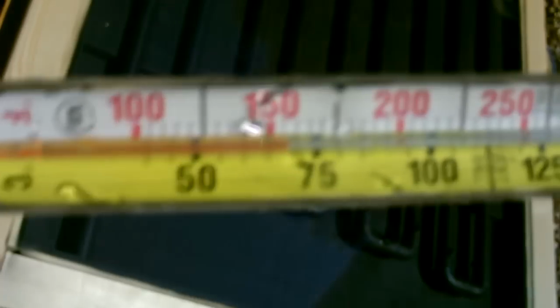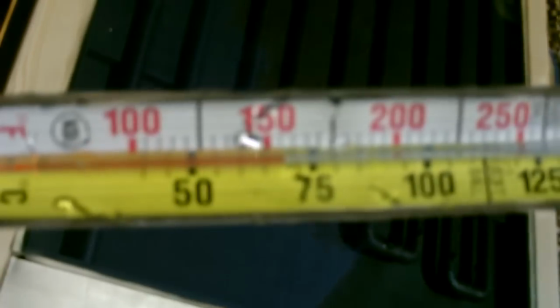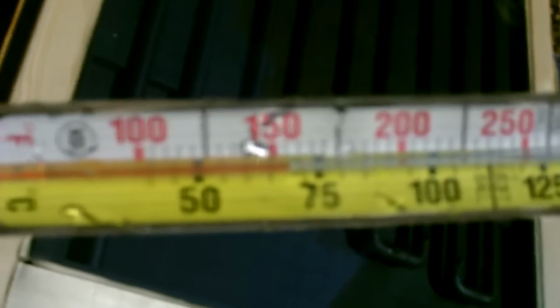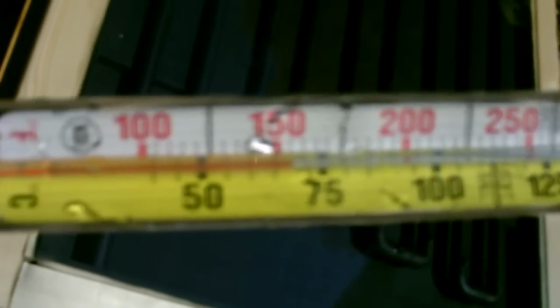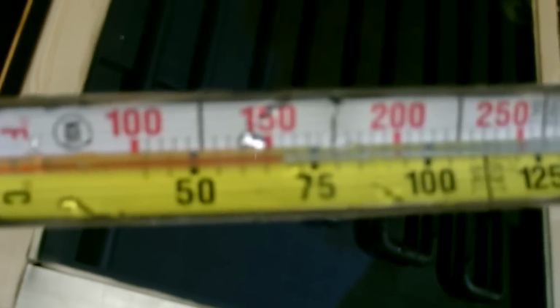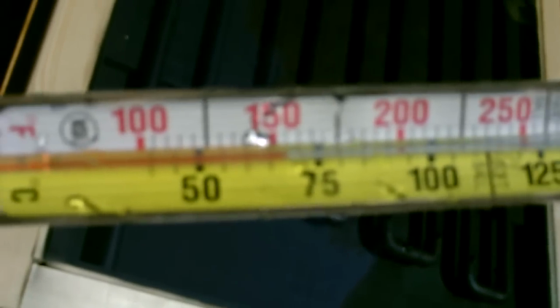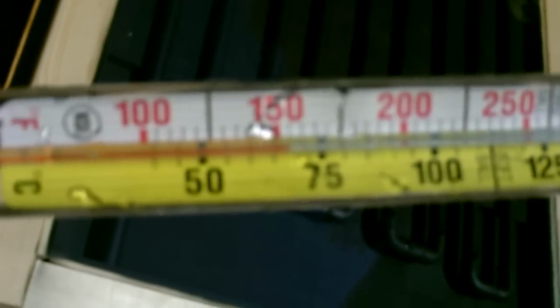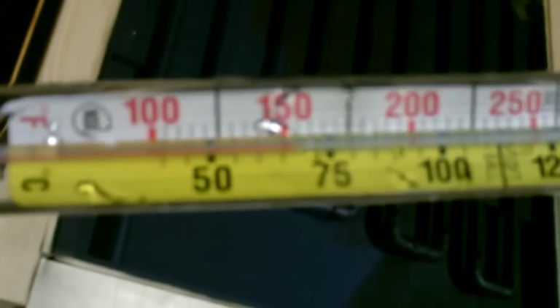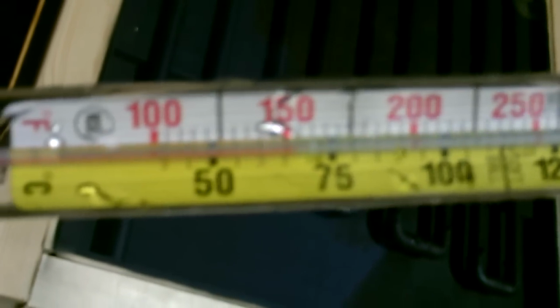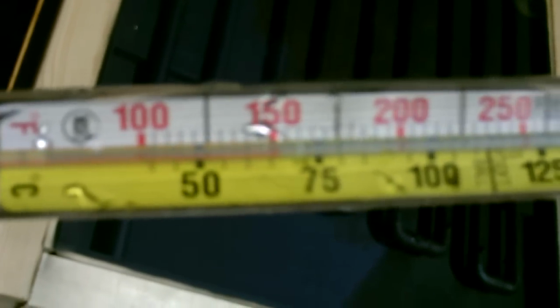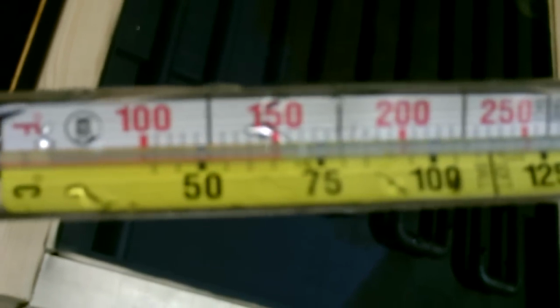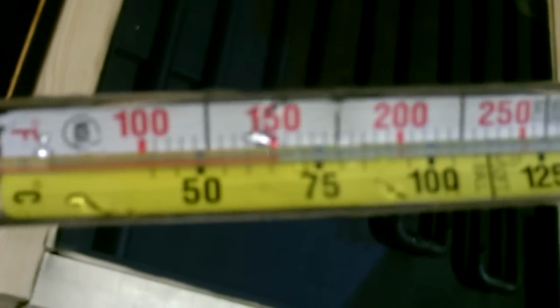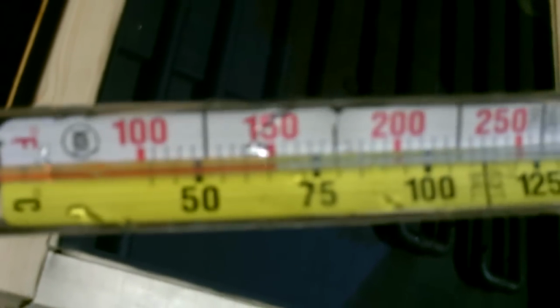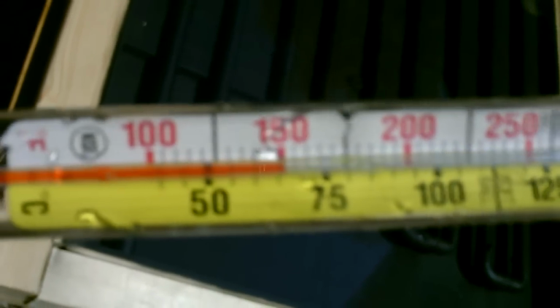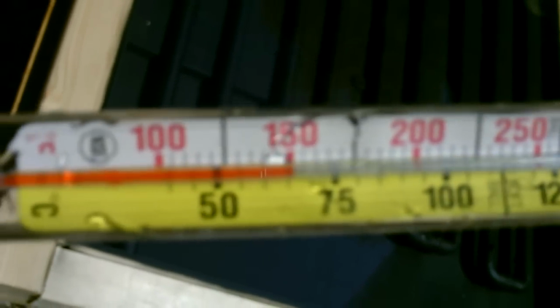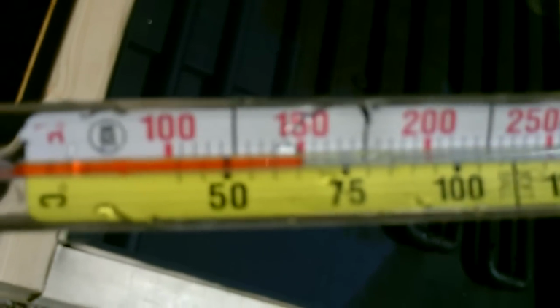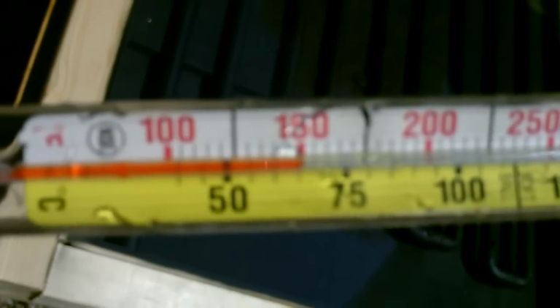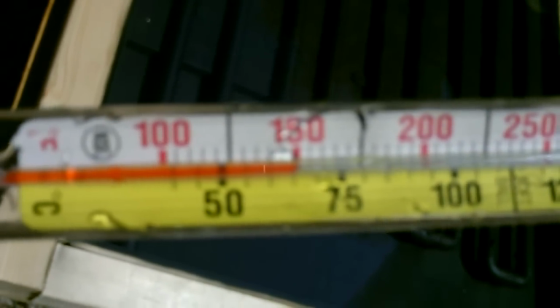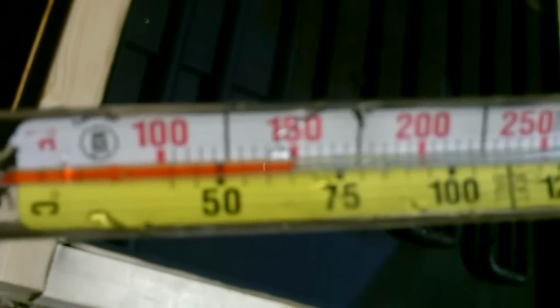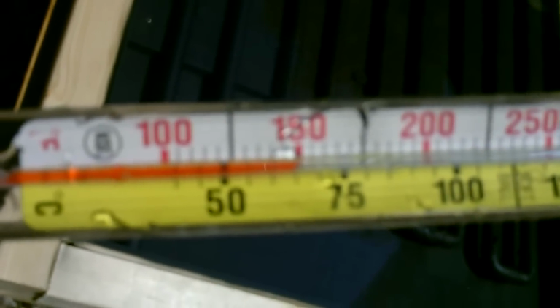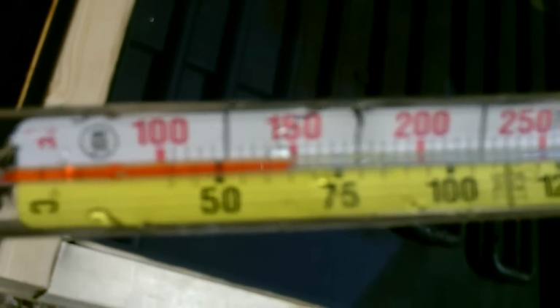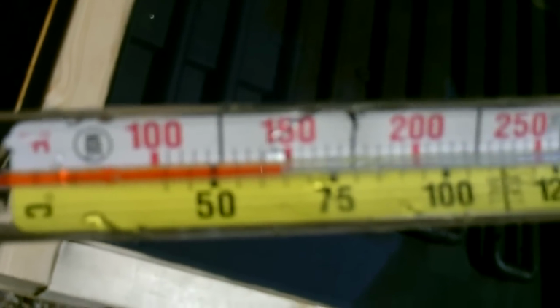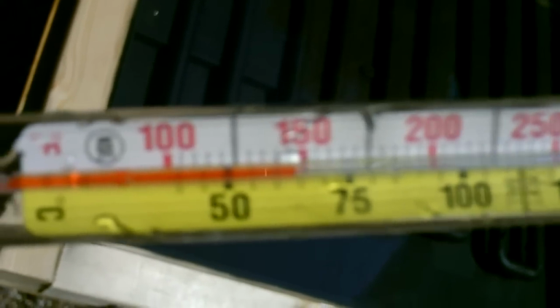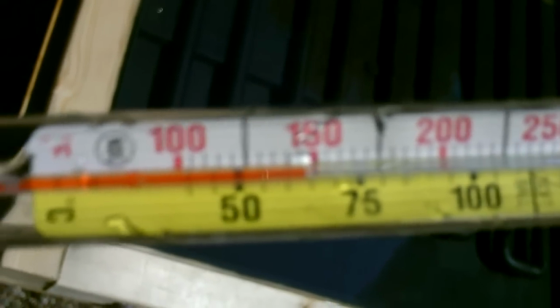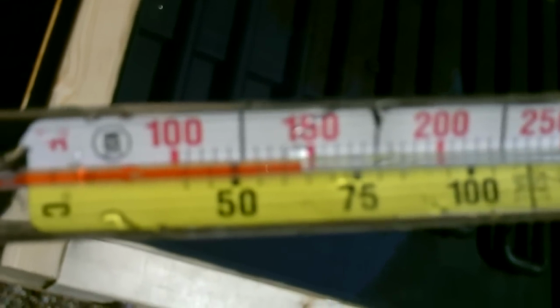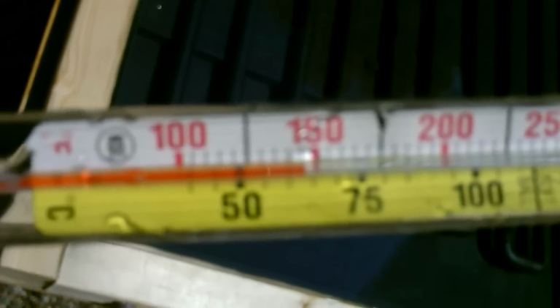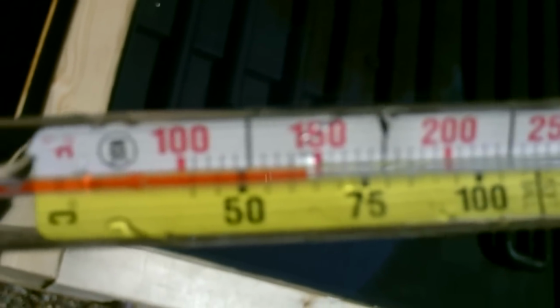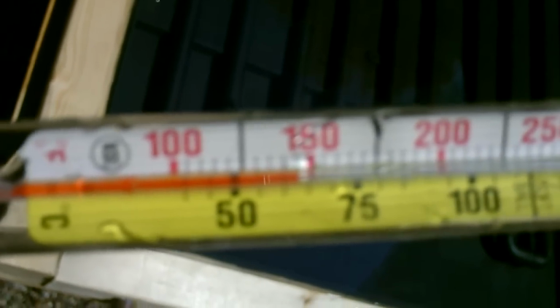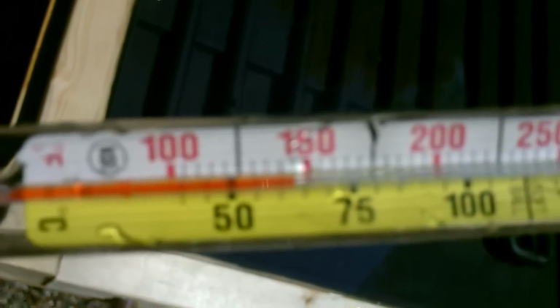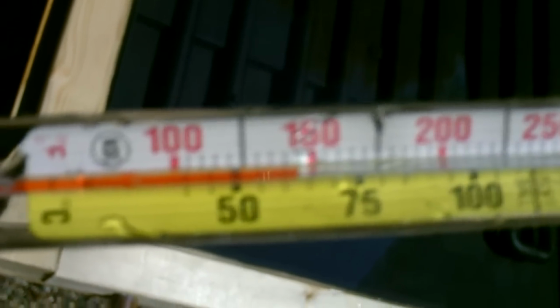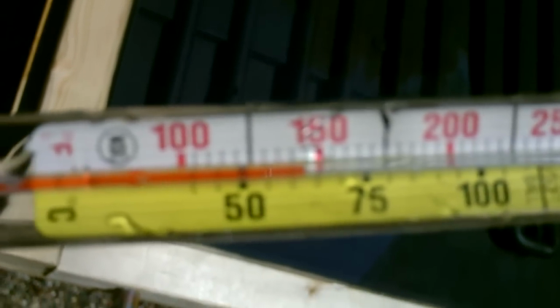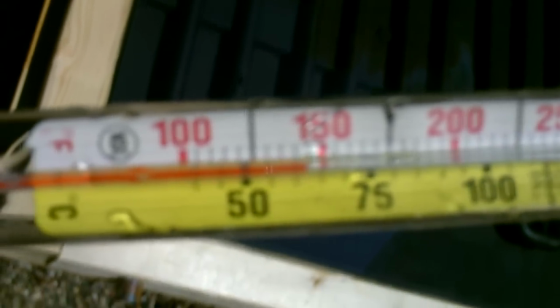Sweet. What's that, 150-160? Drops fast when you take it out of the water.